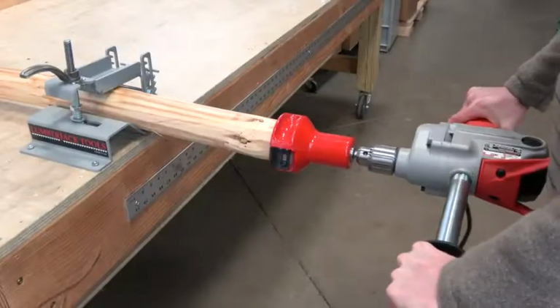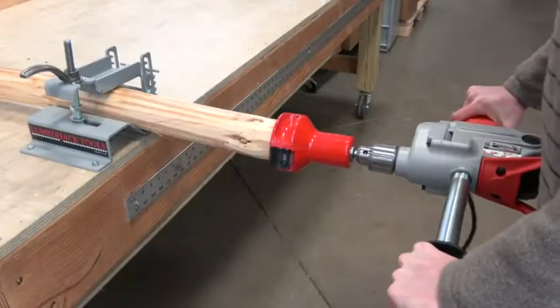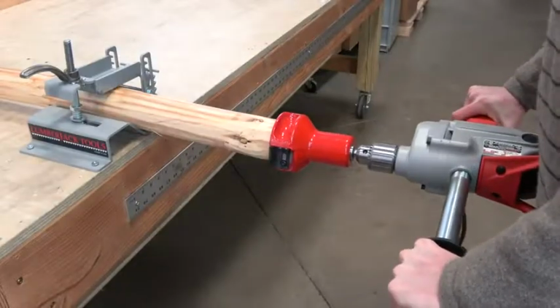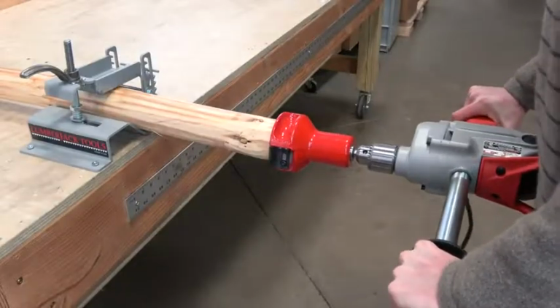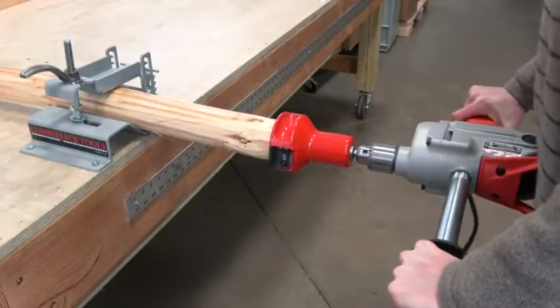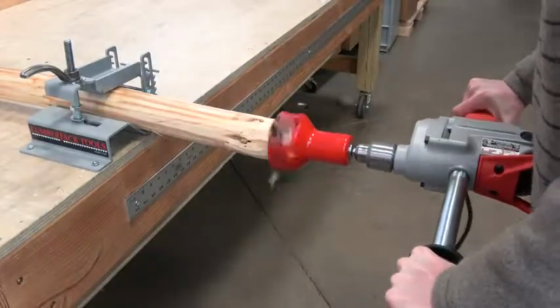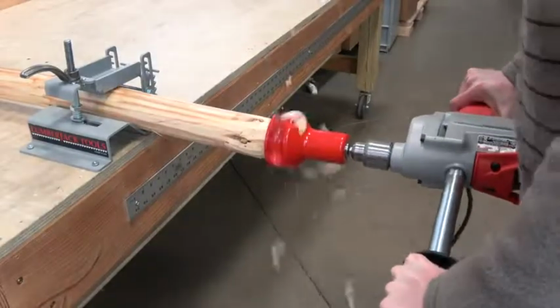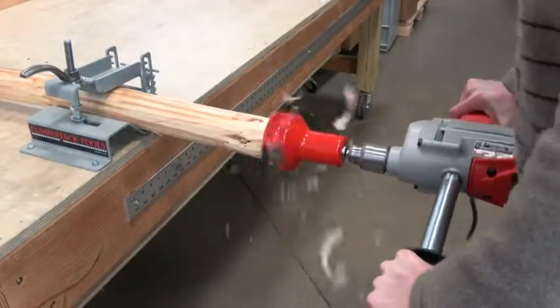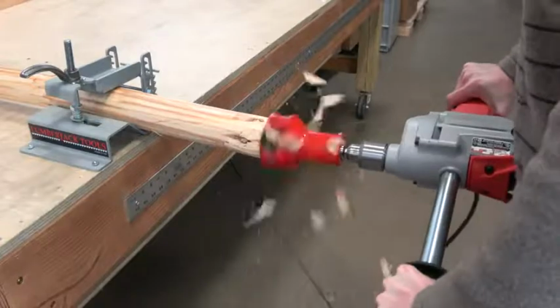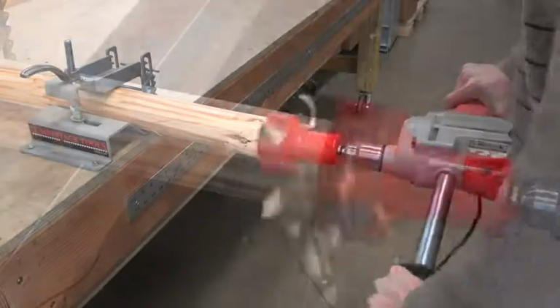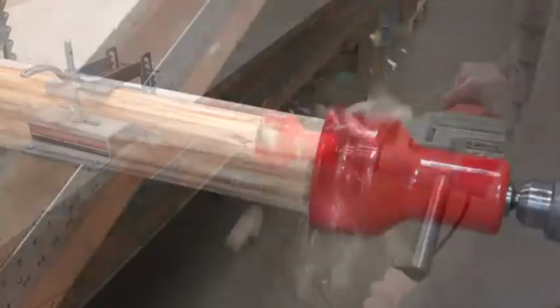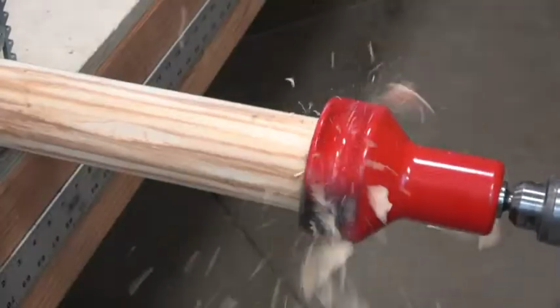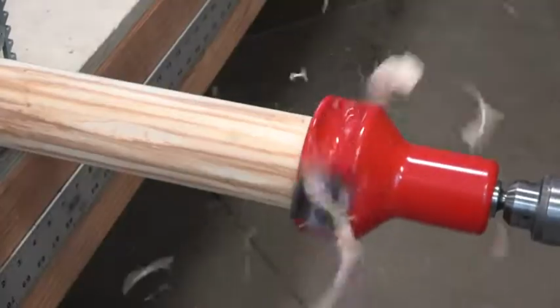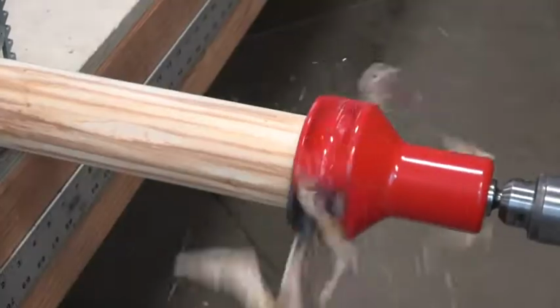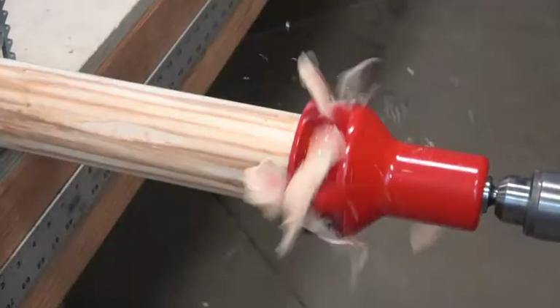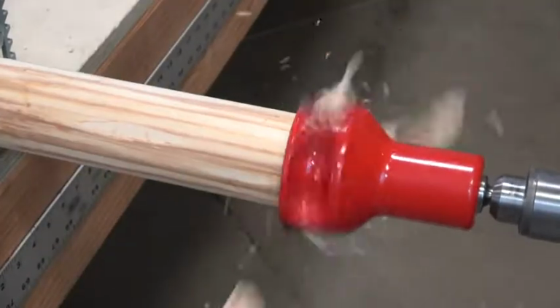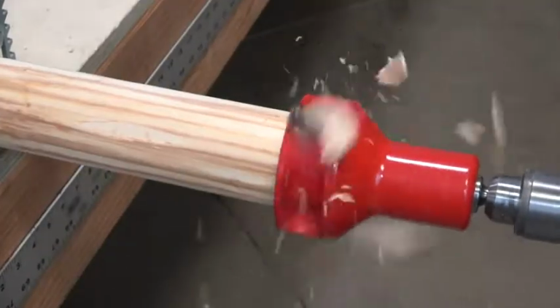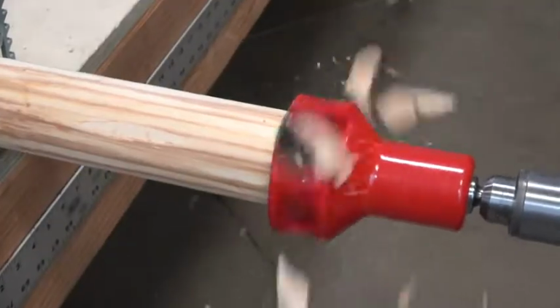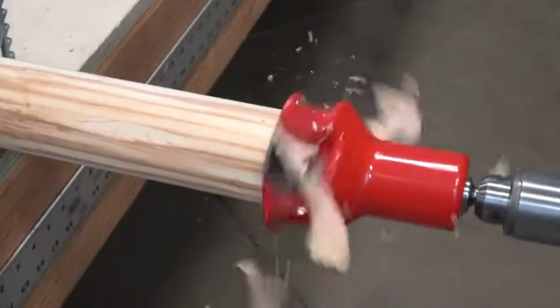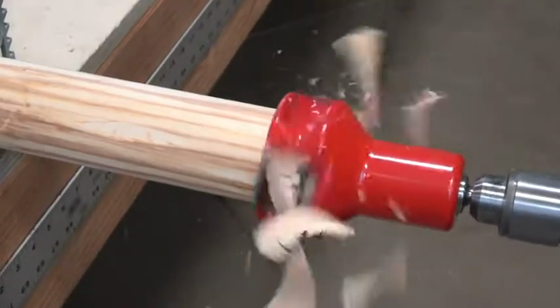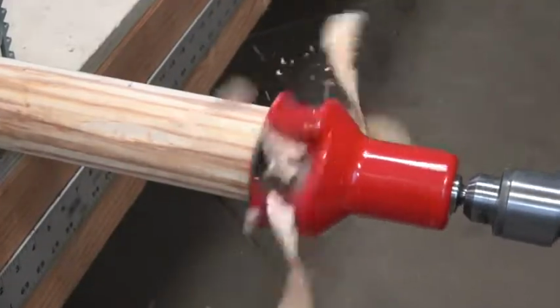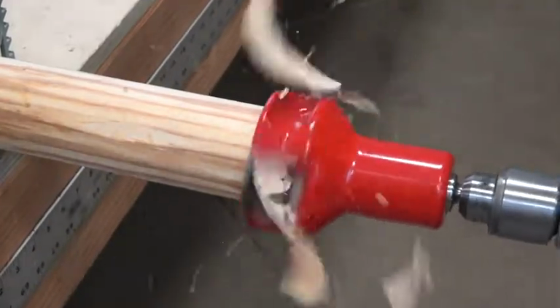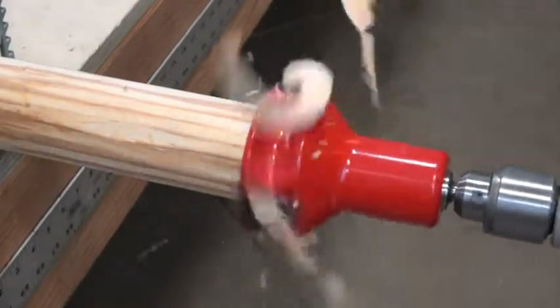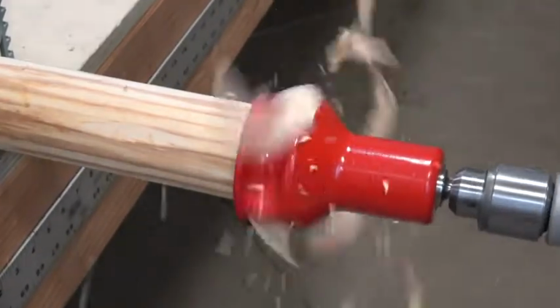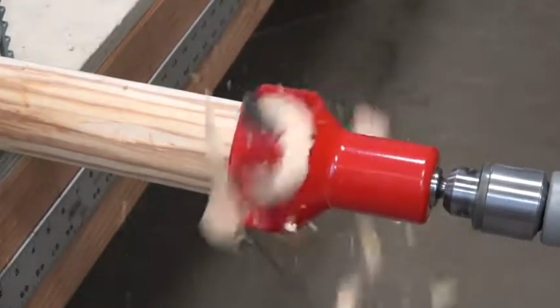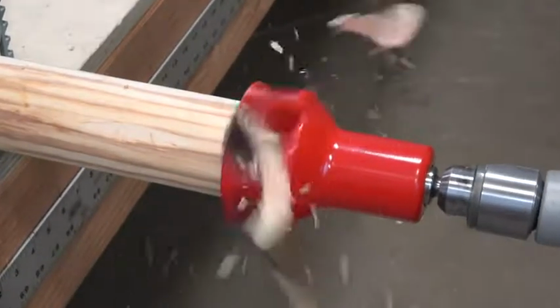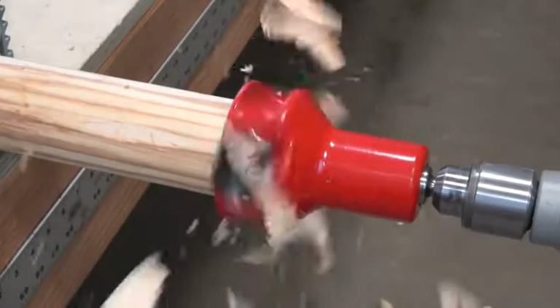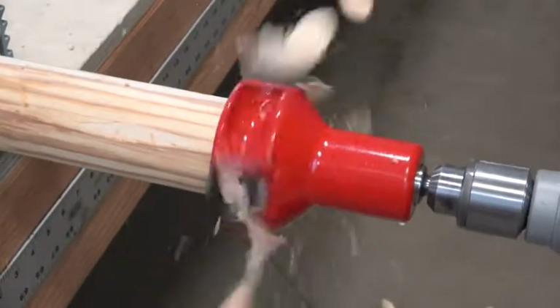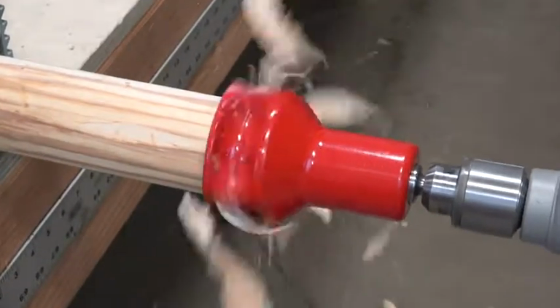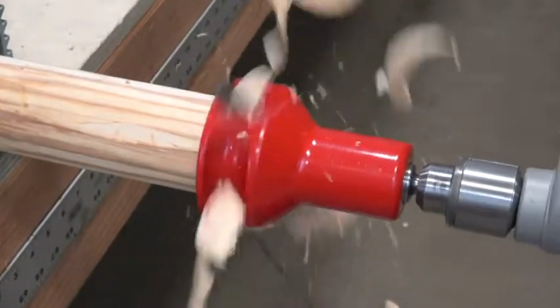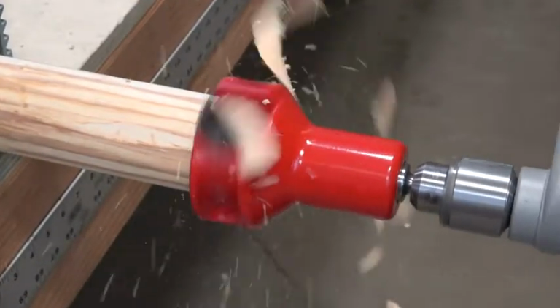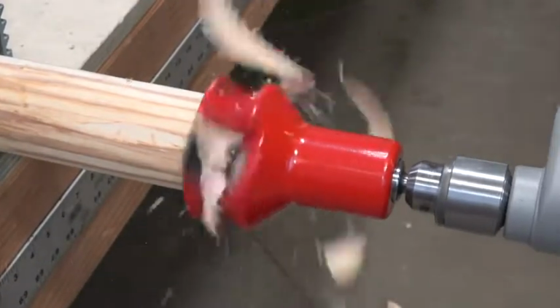Our Home Series Tenon Cutters provide a cost-effective way to start your log furniture journey.